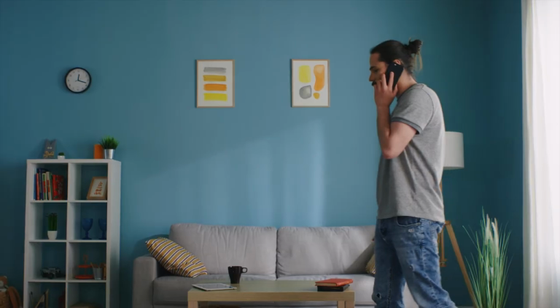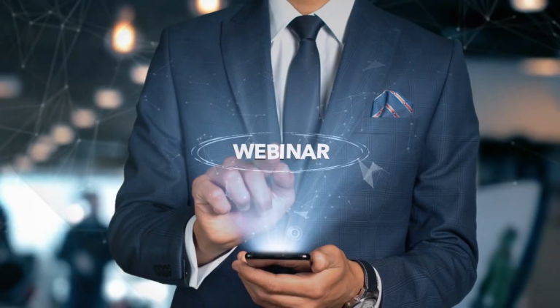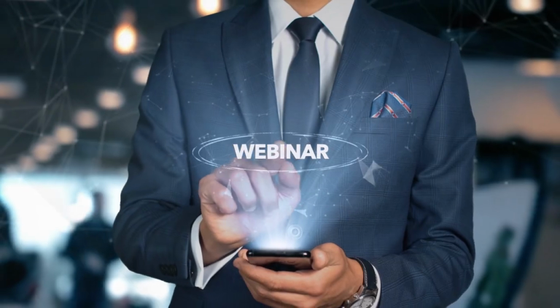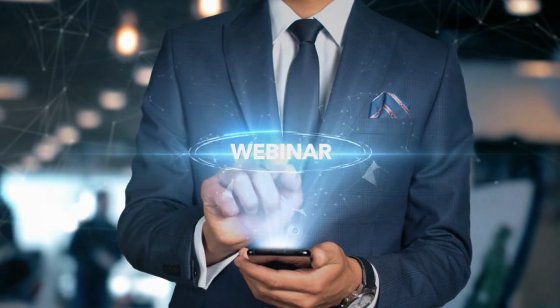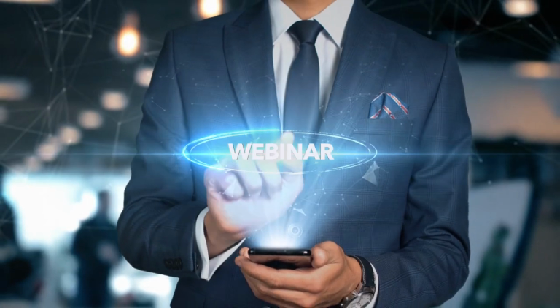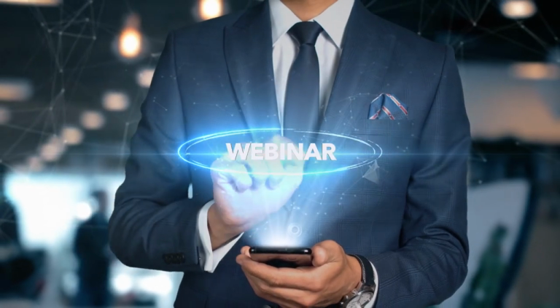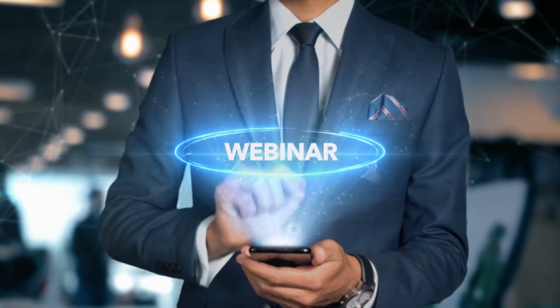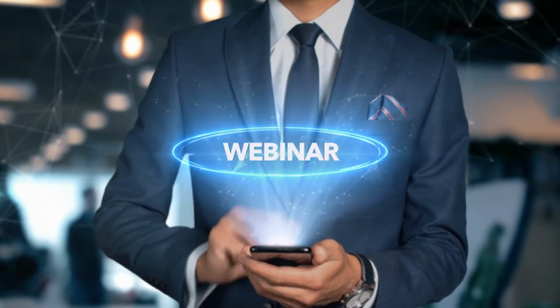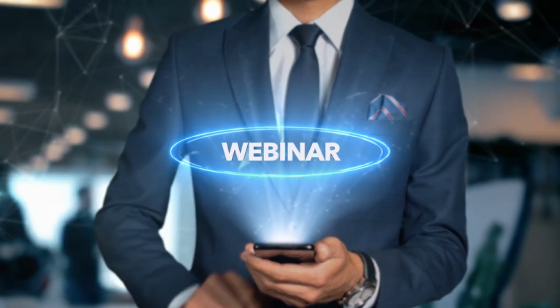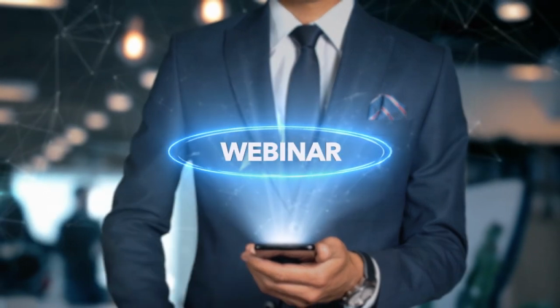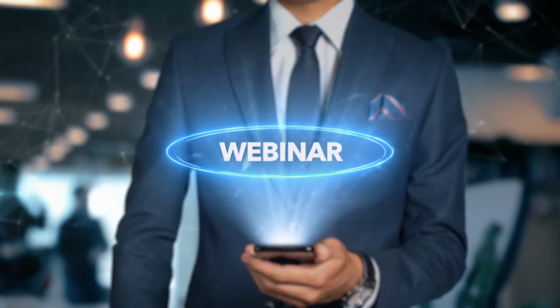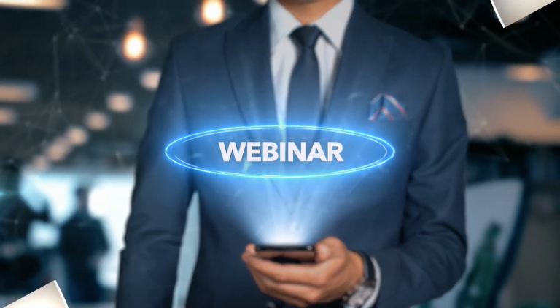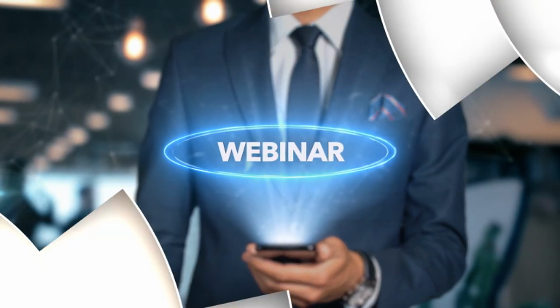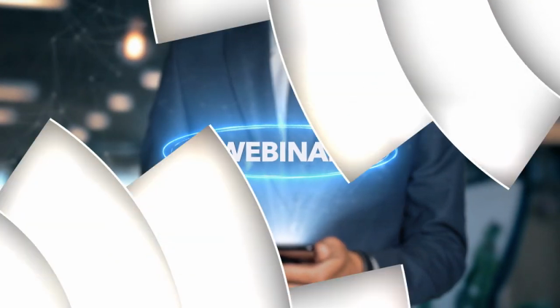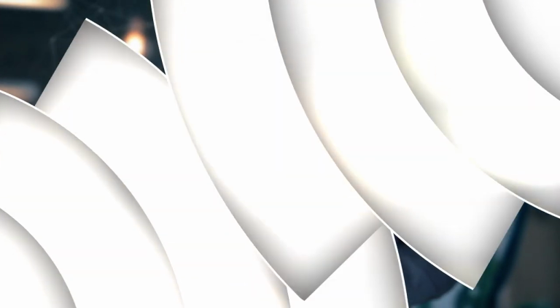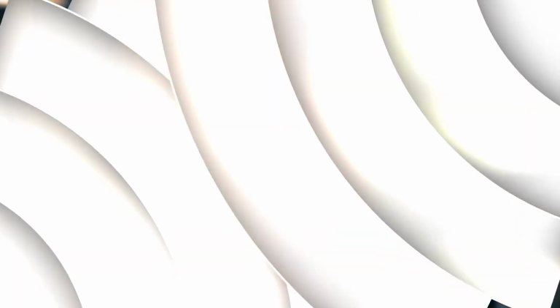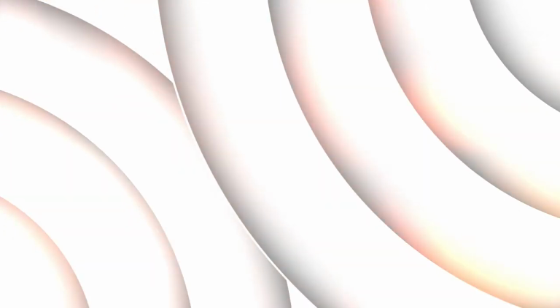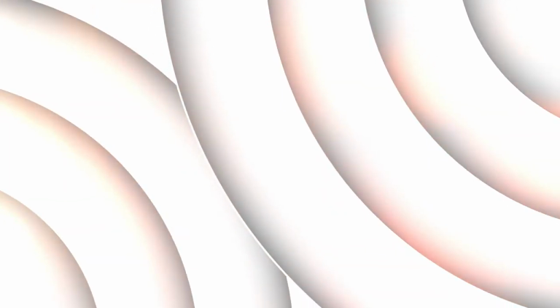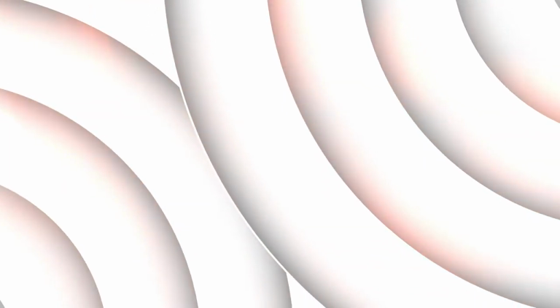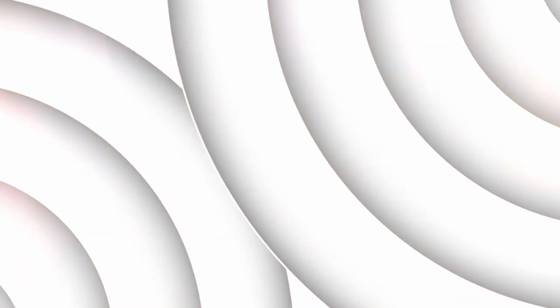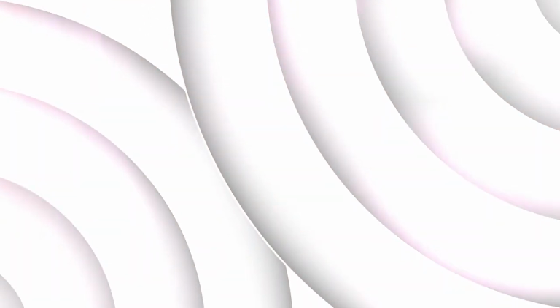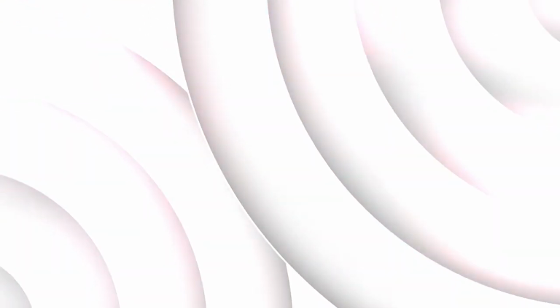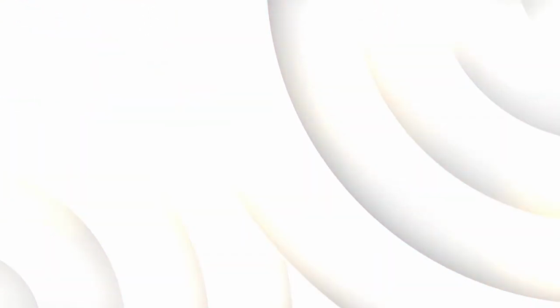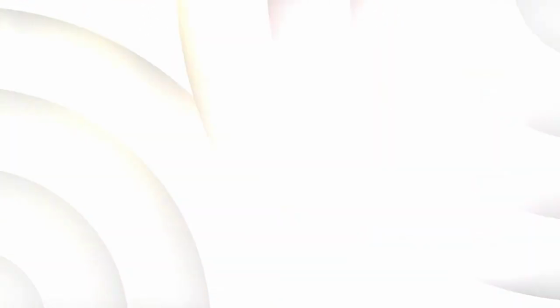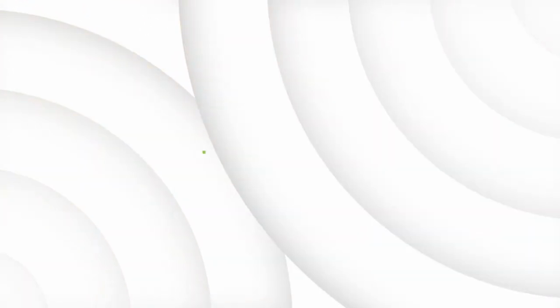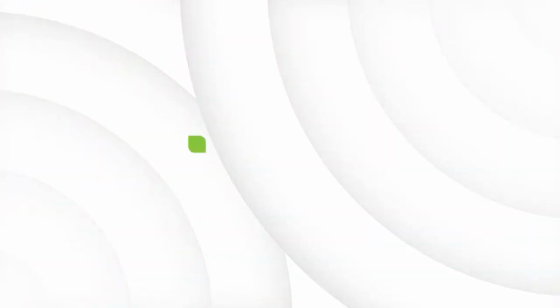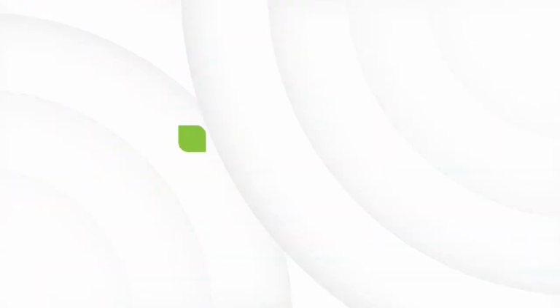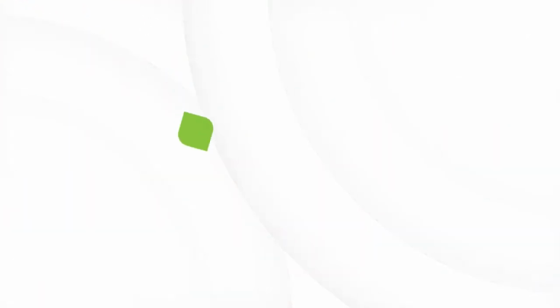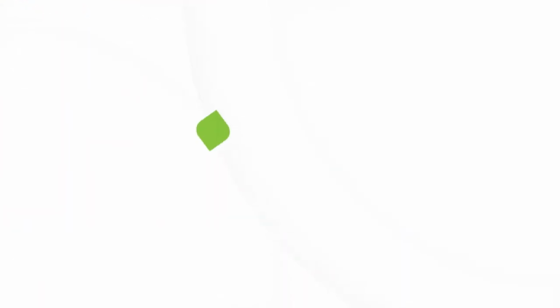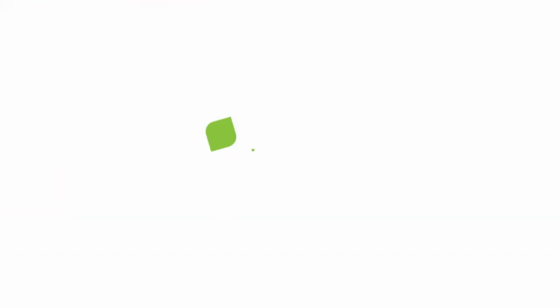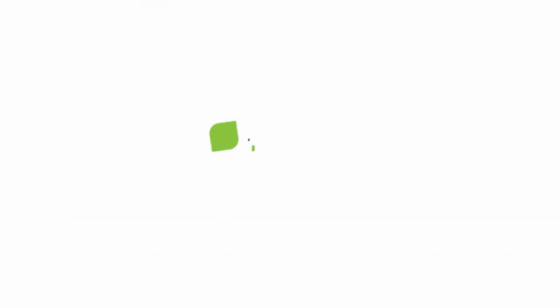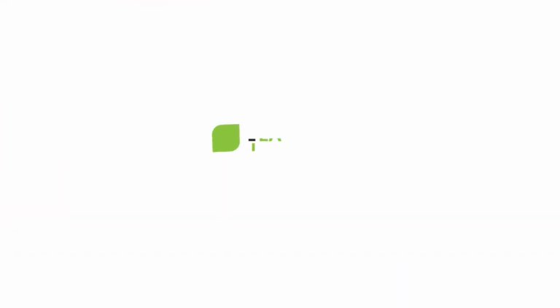Thanks for watching and I hope to see you guys back here on our next webinar here at Tea Time with Tamakis.